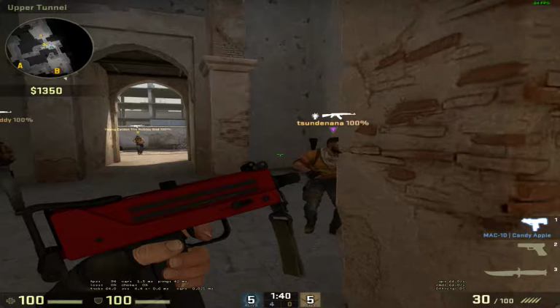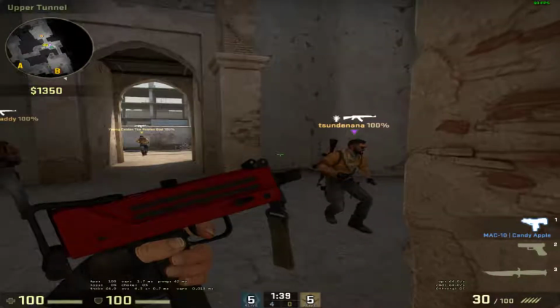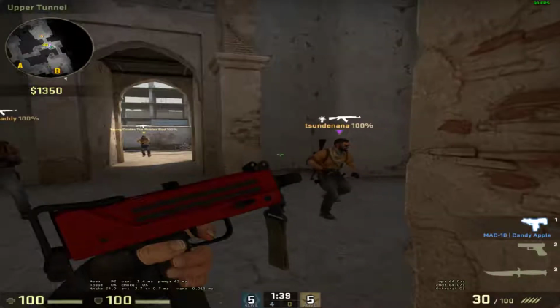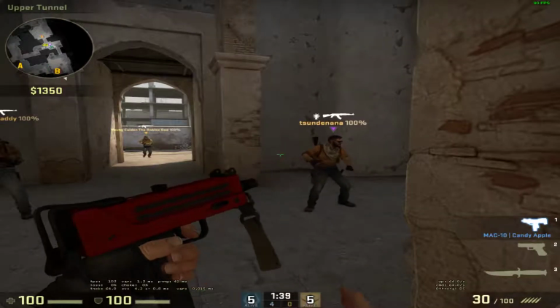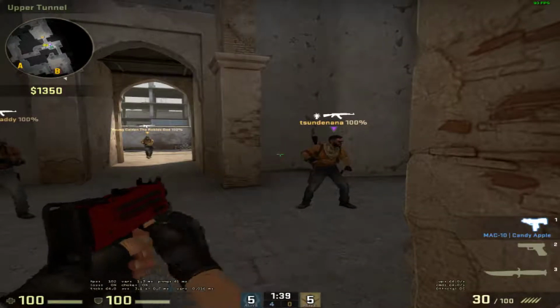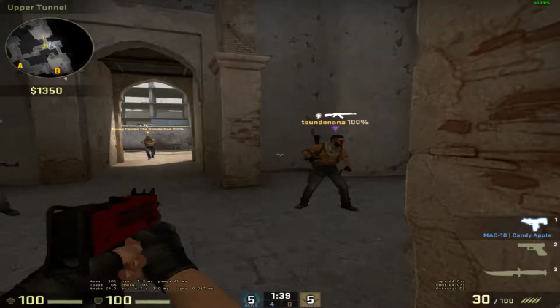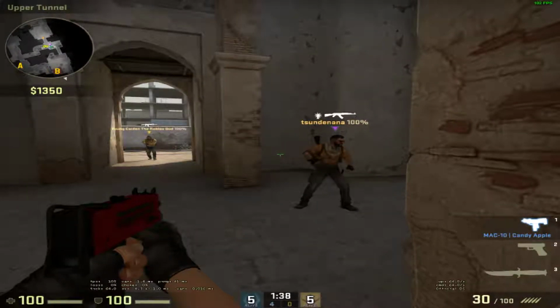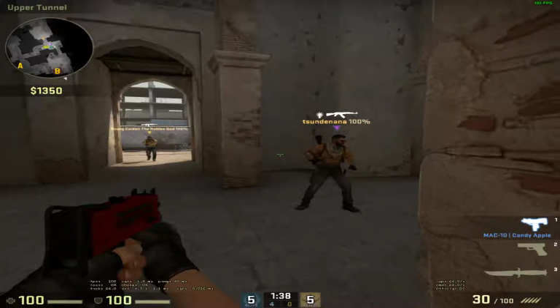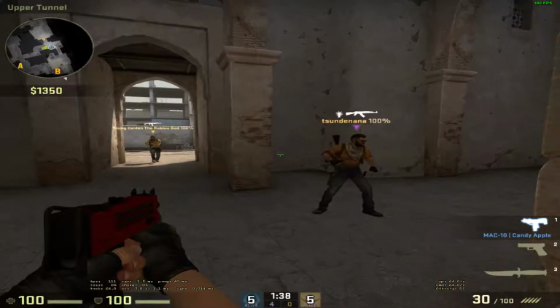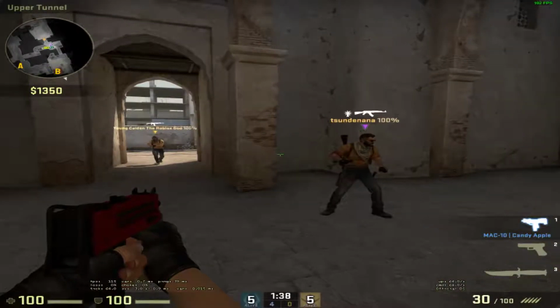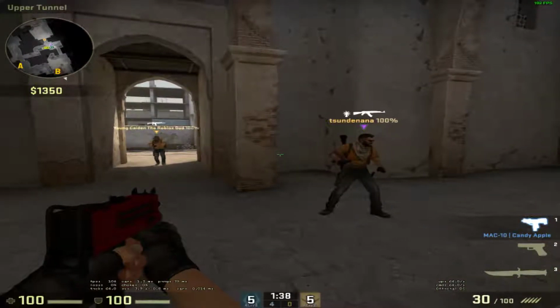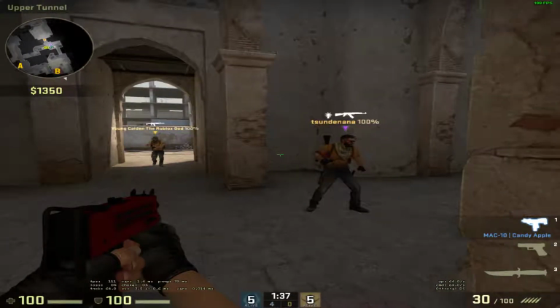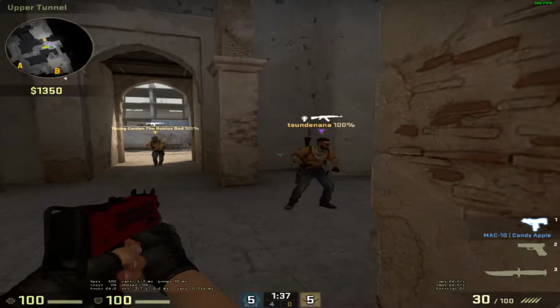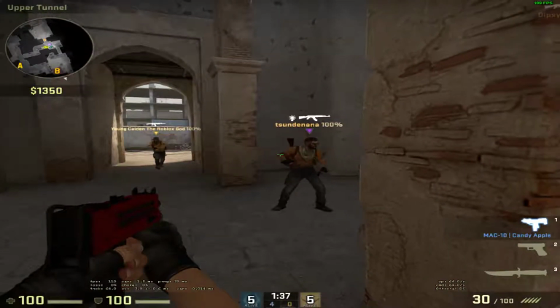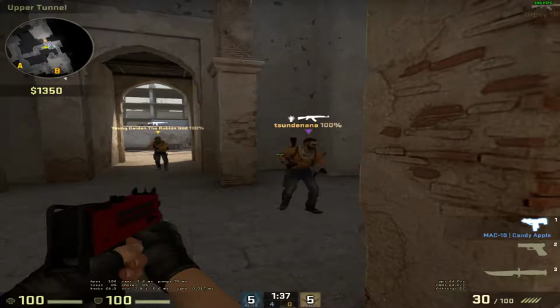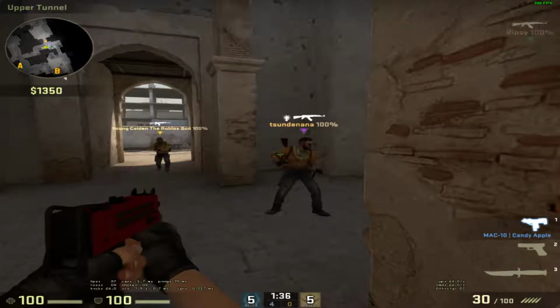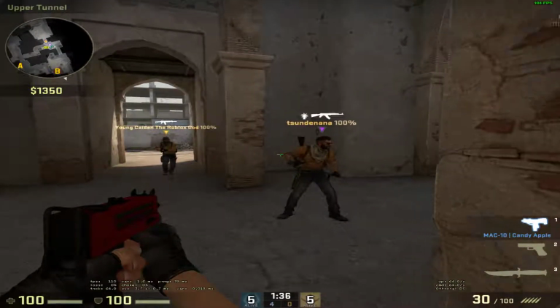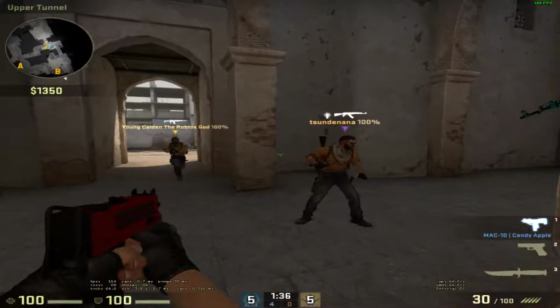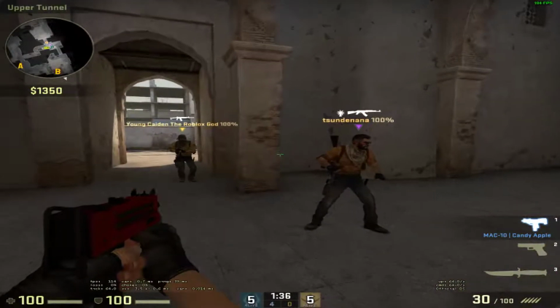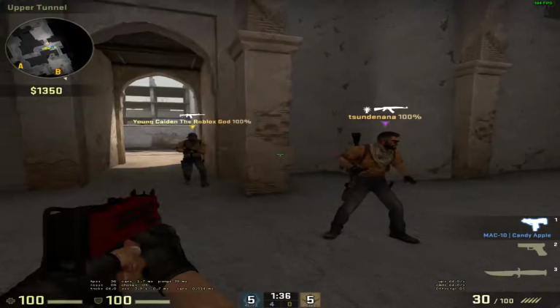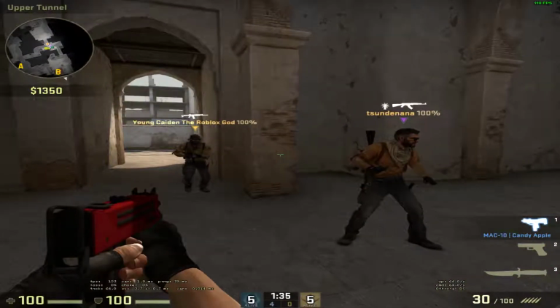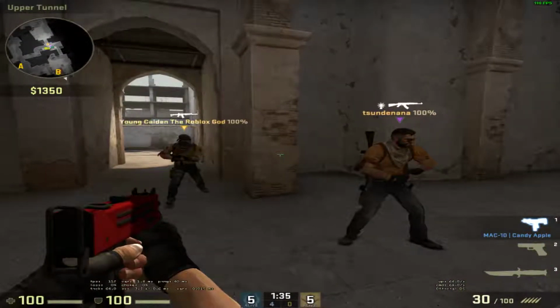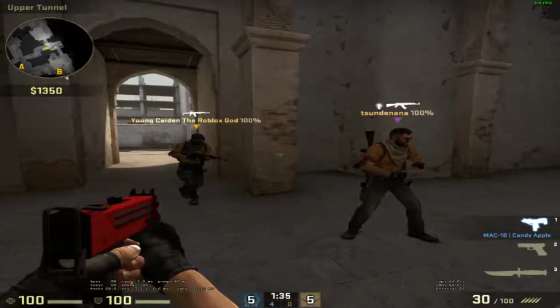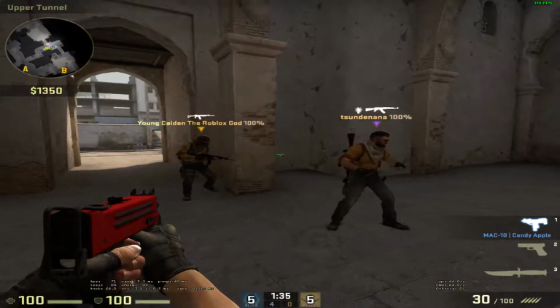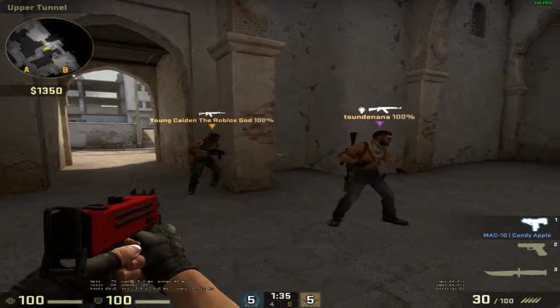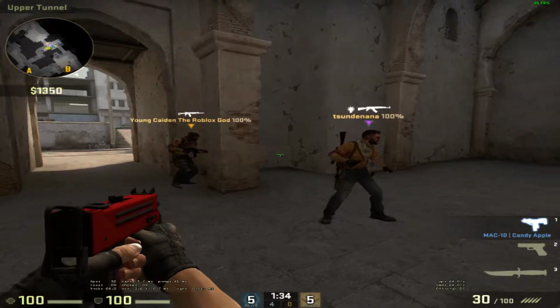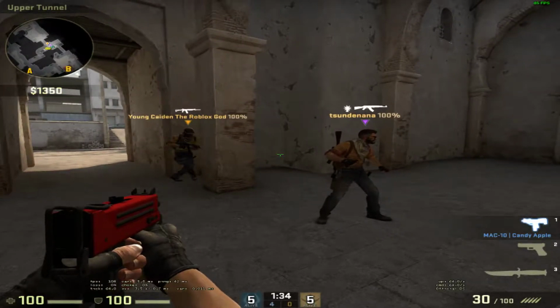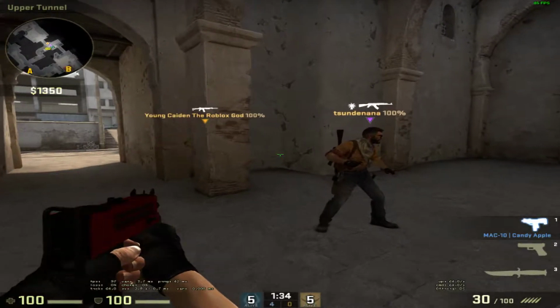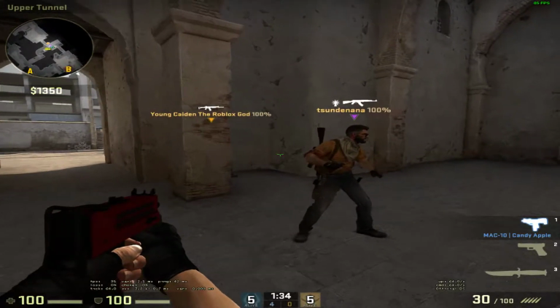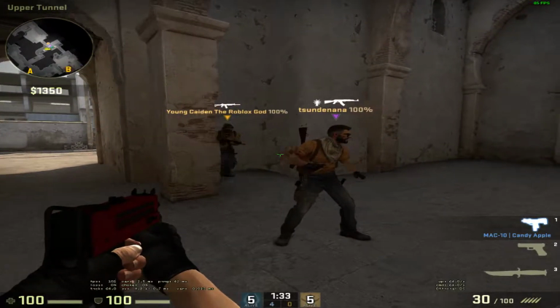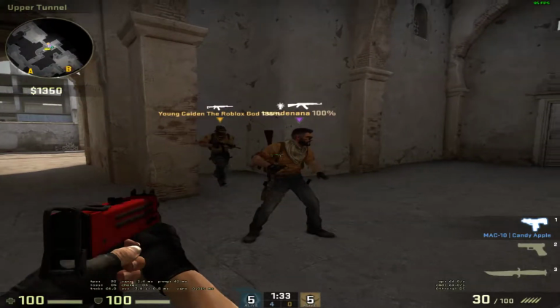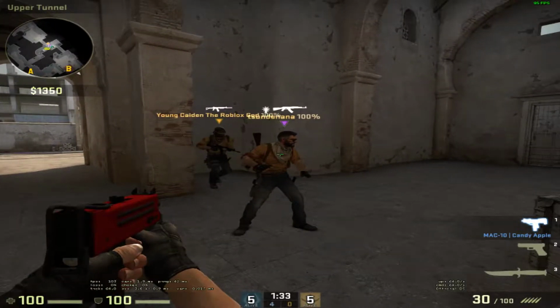Kaden, come here. You're gonna go first because you're a god. Yeah, you're entry frat. Kaden, get ready. Kaden, go for it.